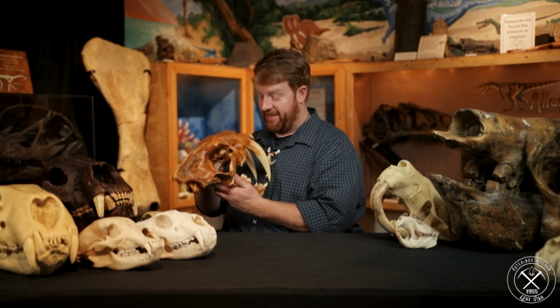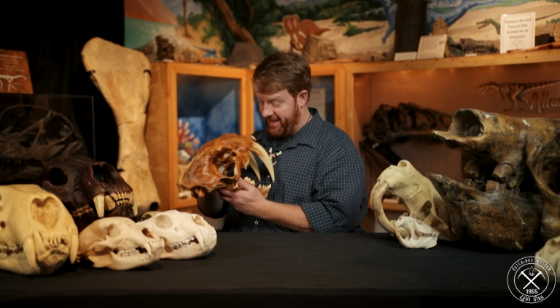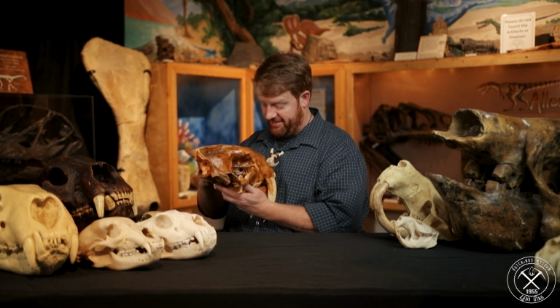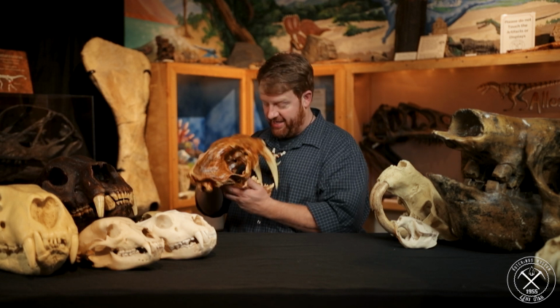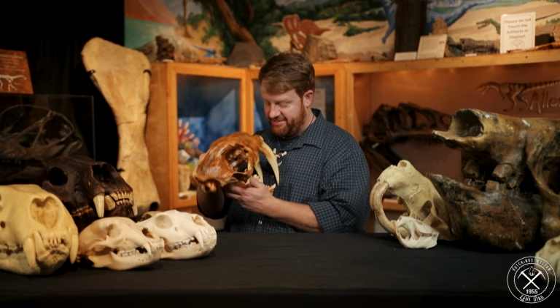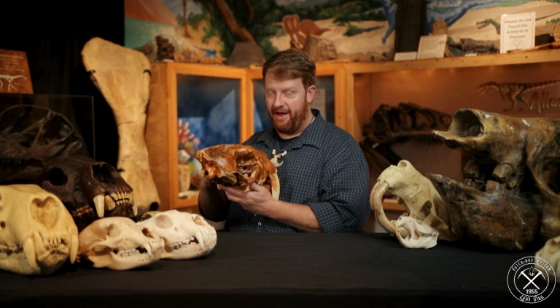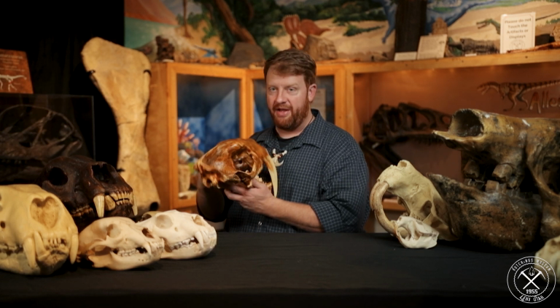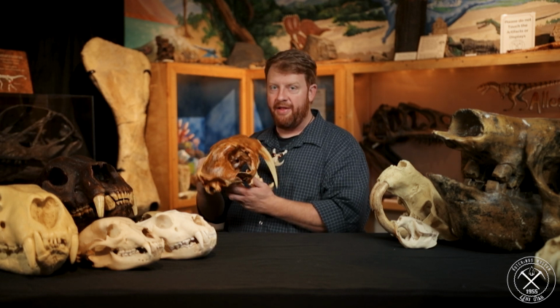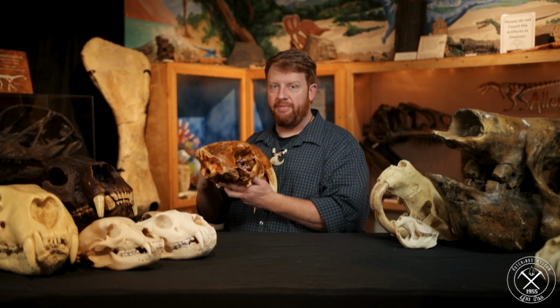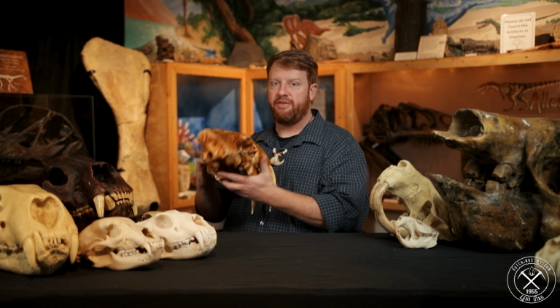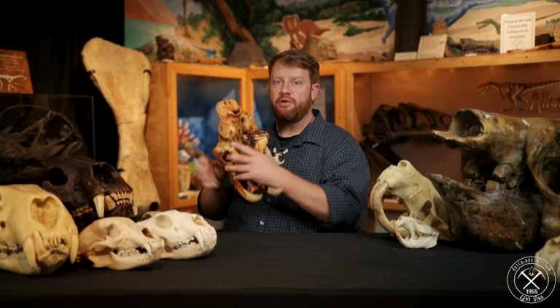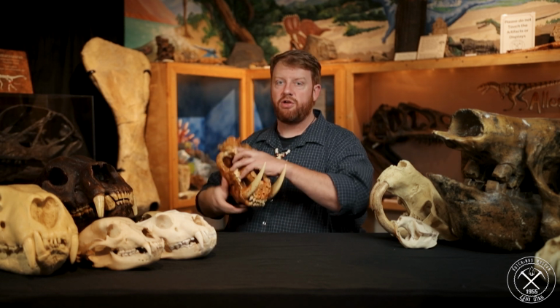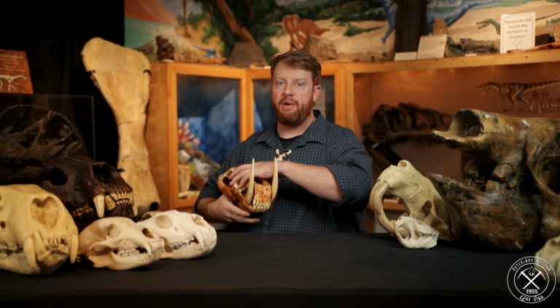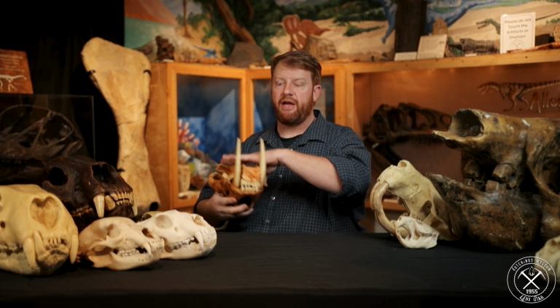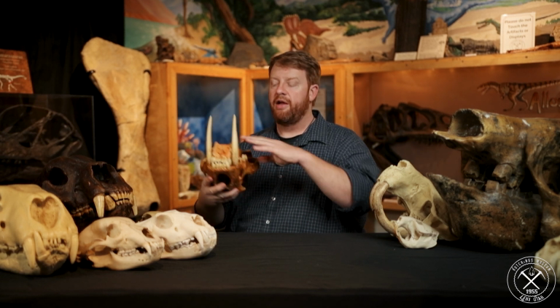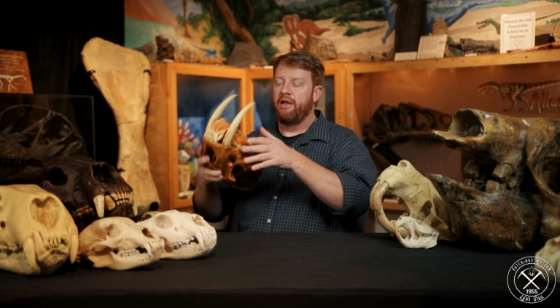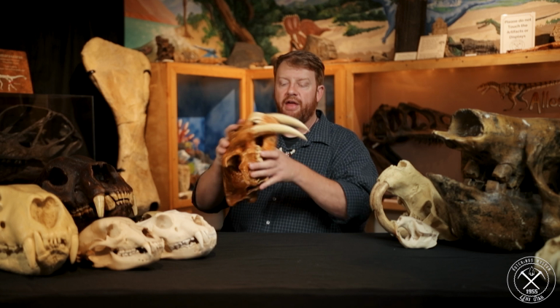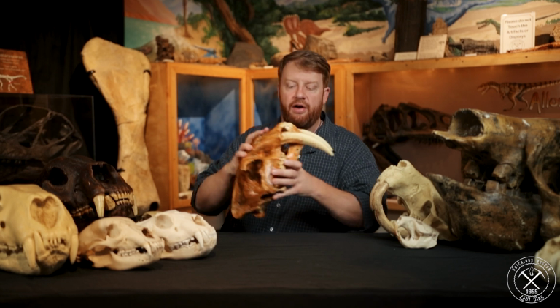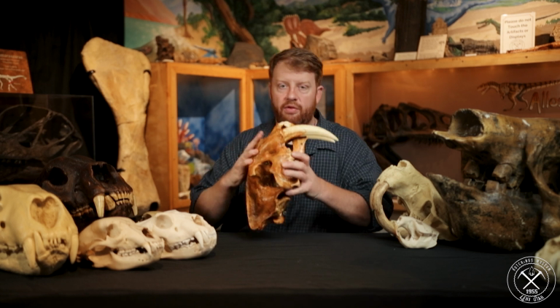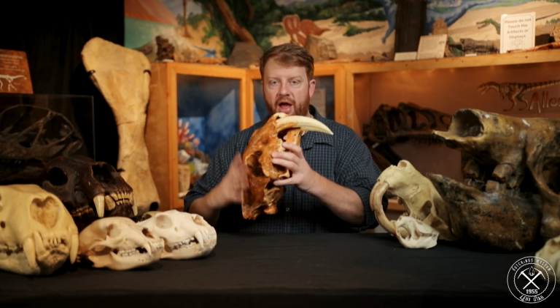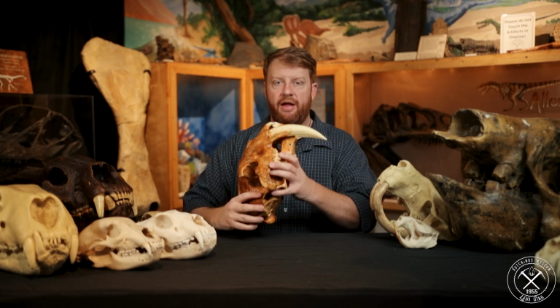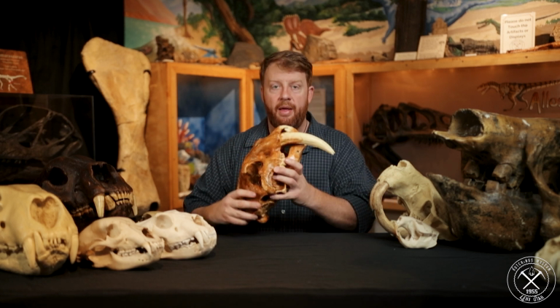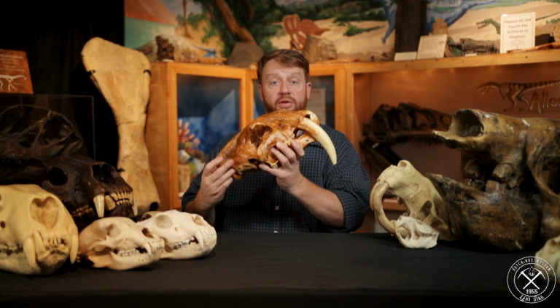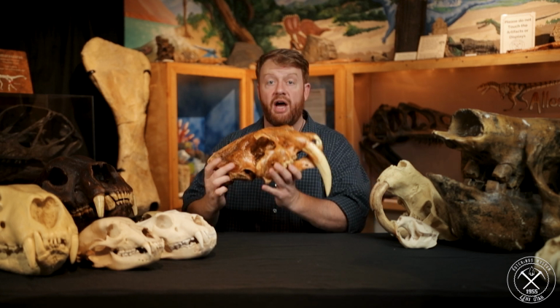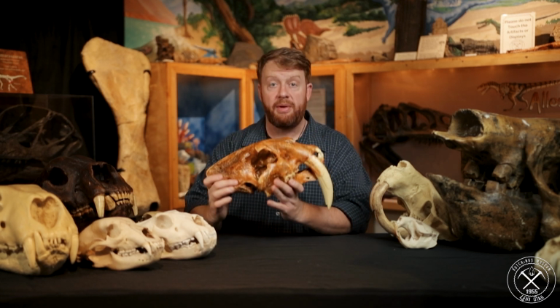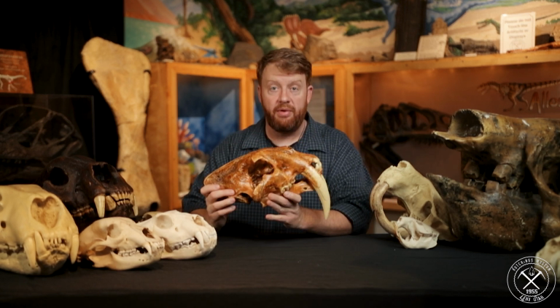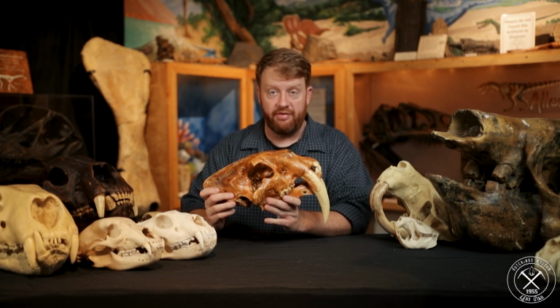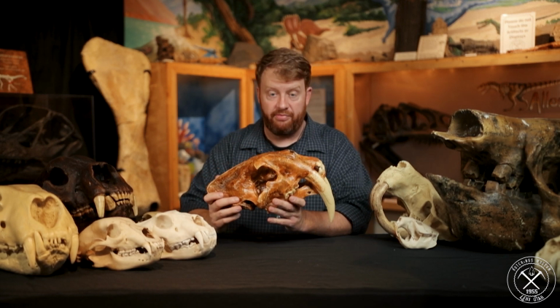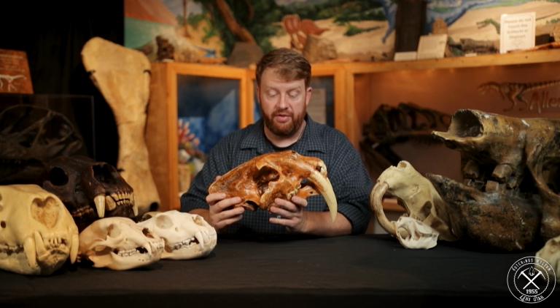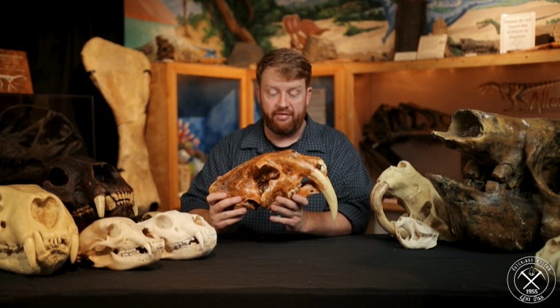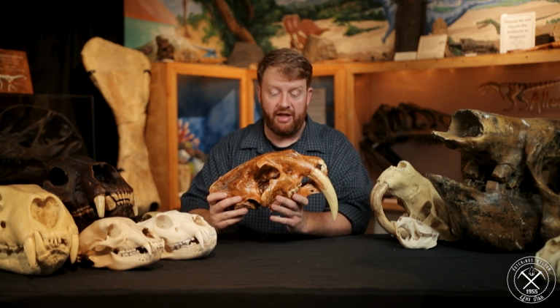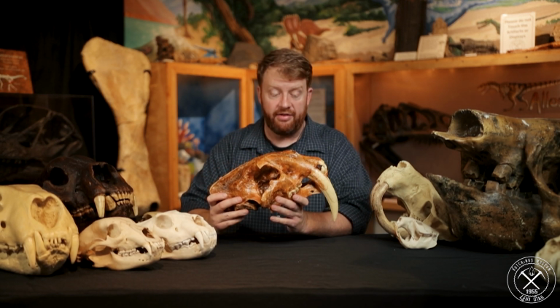It can't stab. These teeth are so big, they are in the way. But there's got to be a reason for these teeth.